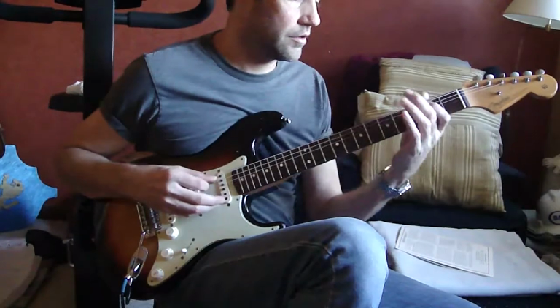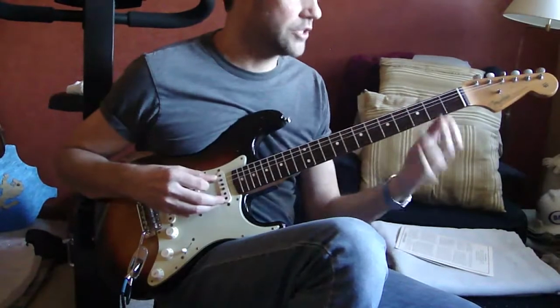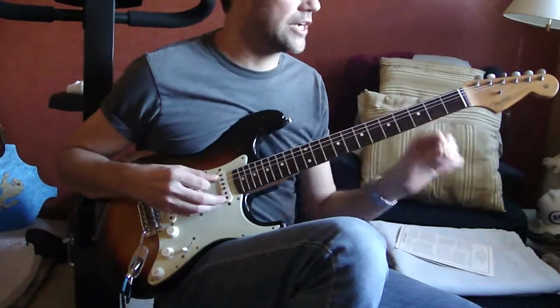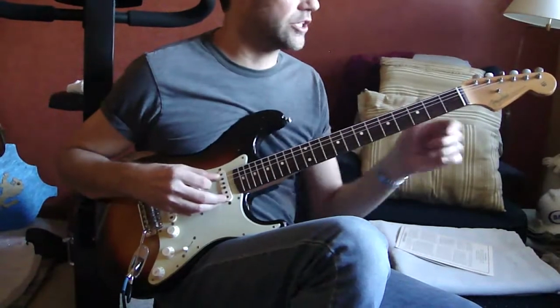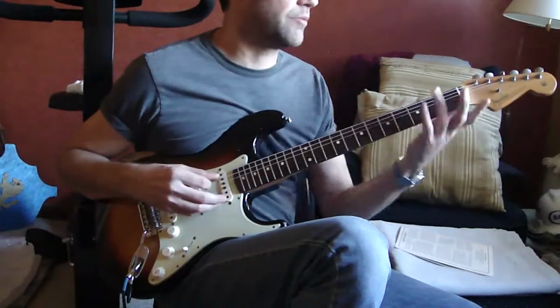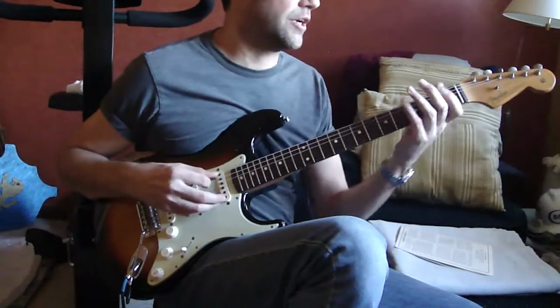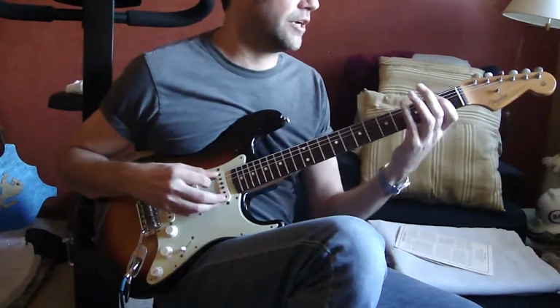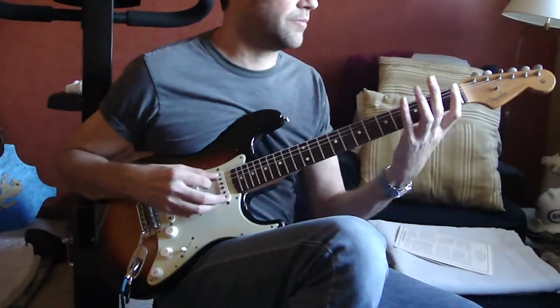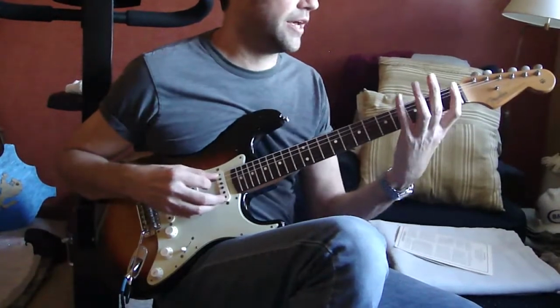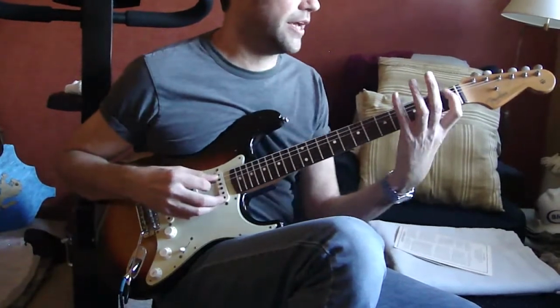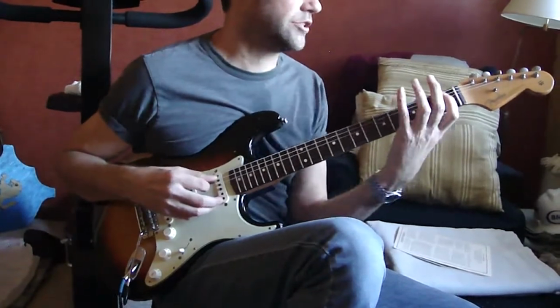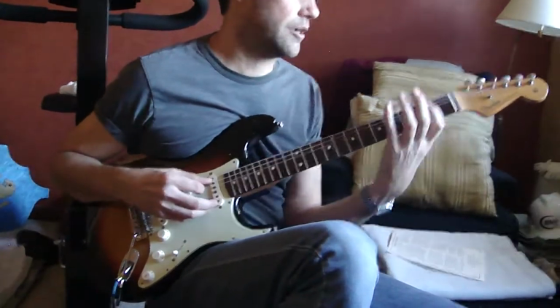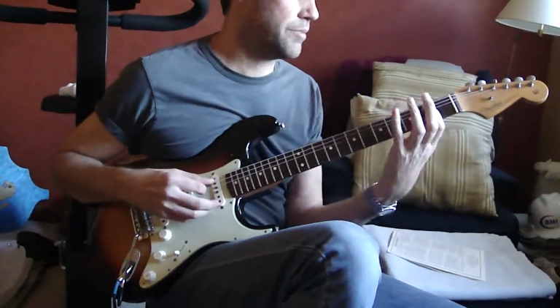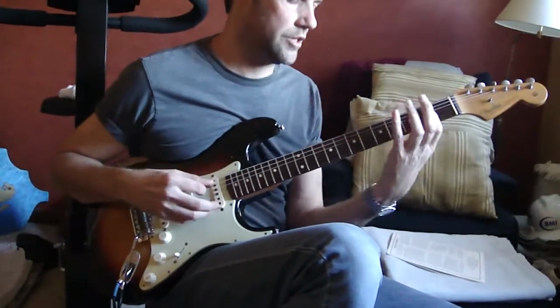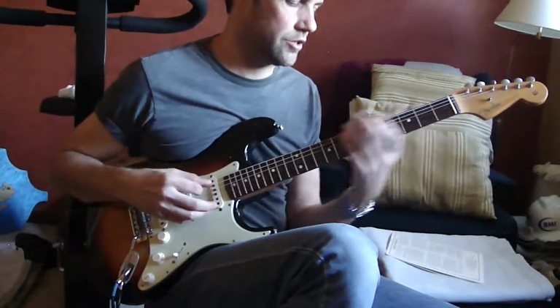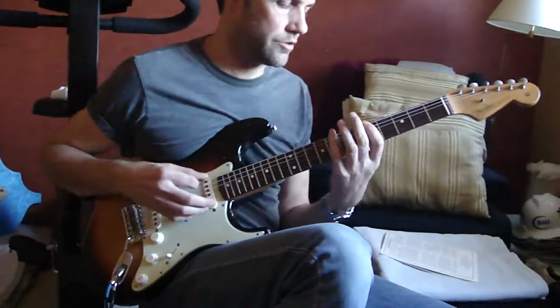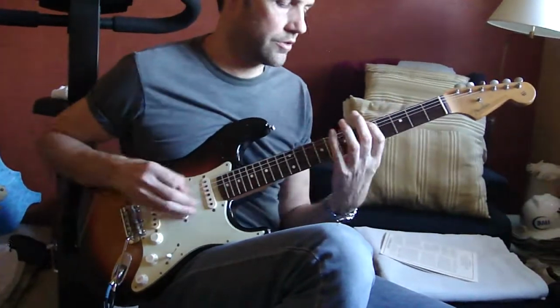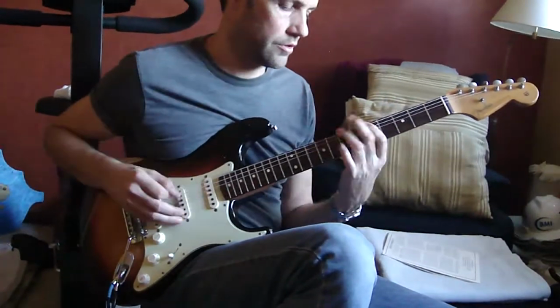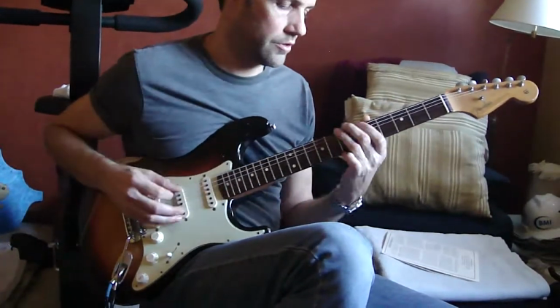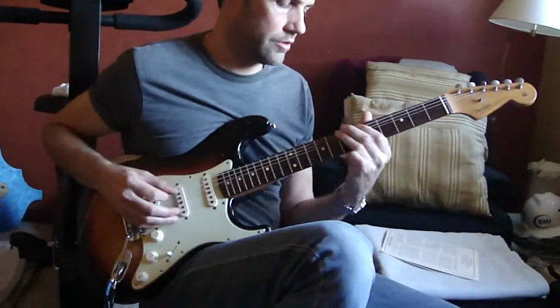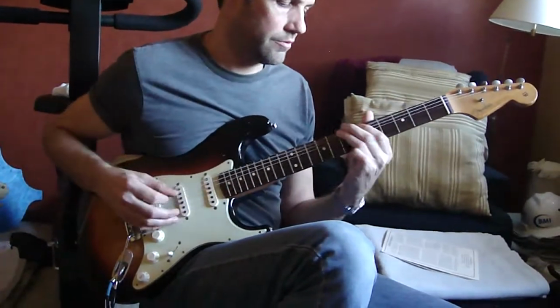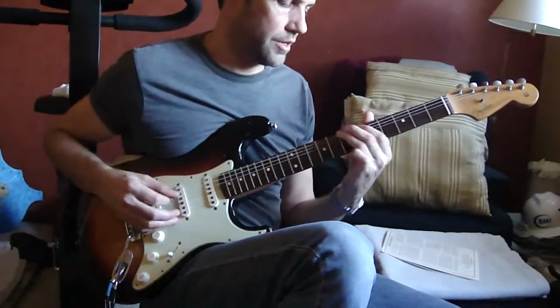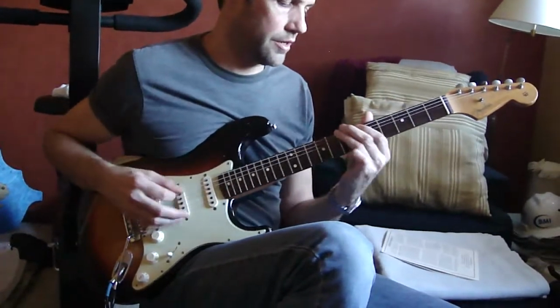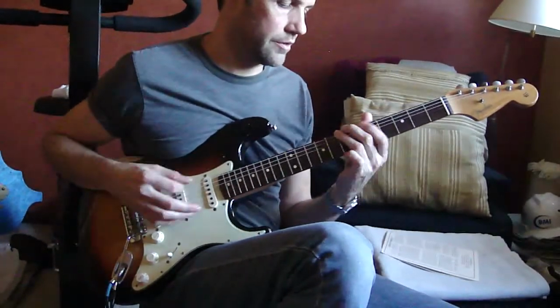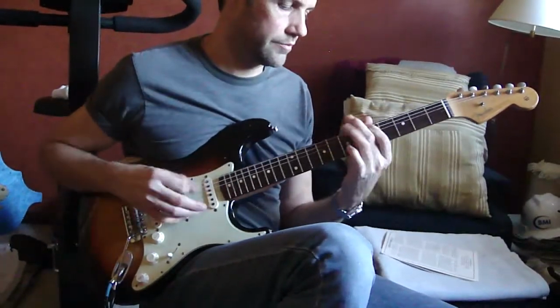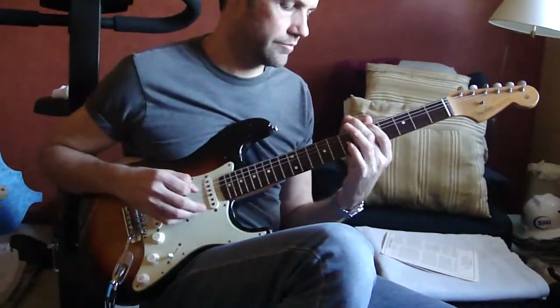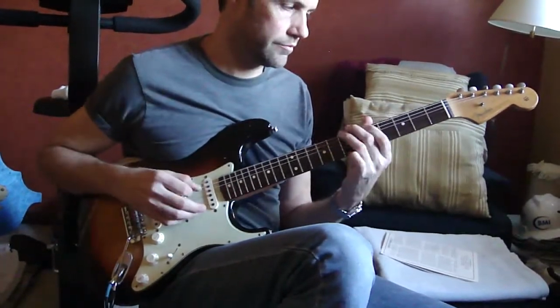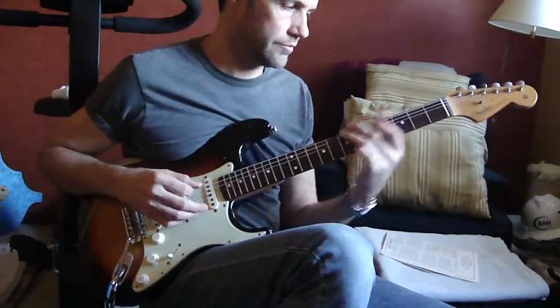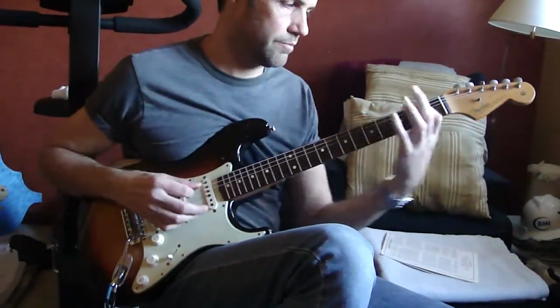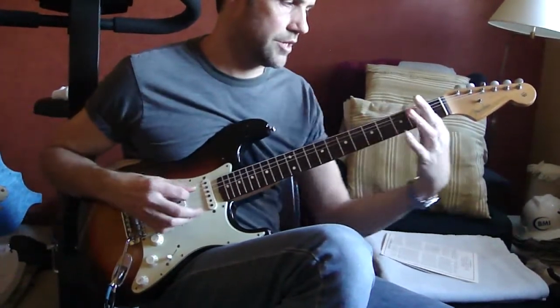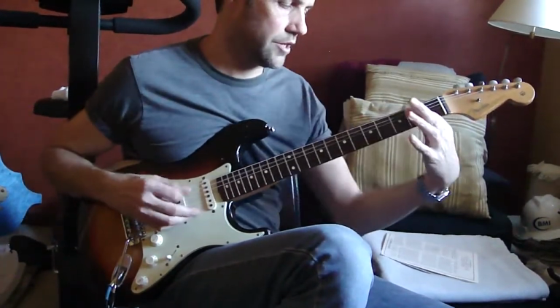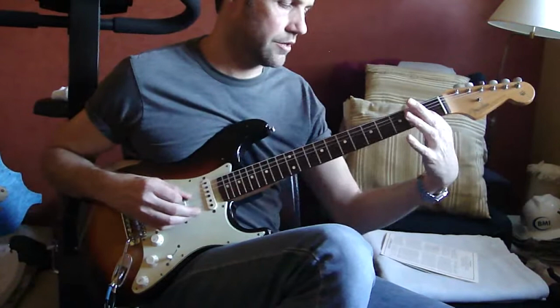It's actually going to be A, A sharp, B. So, B. B is a B.